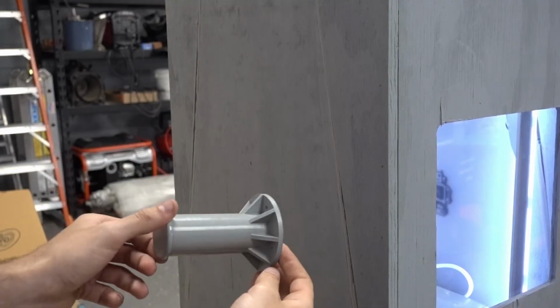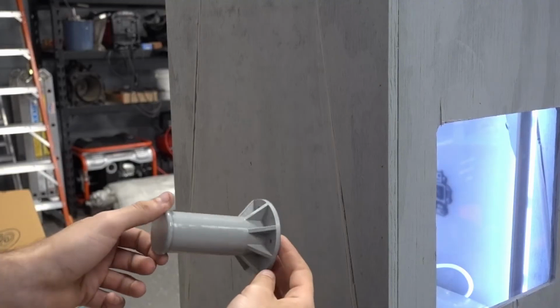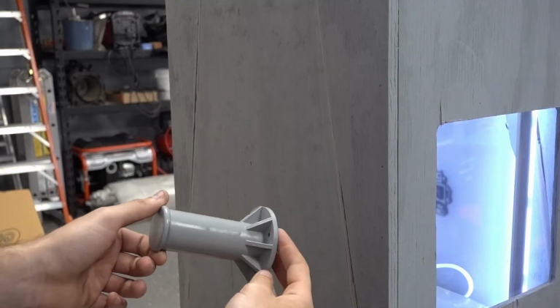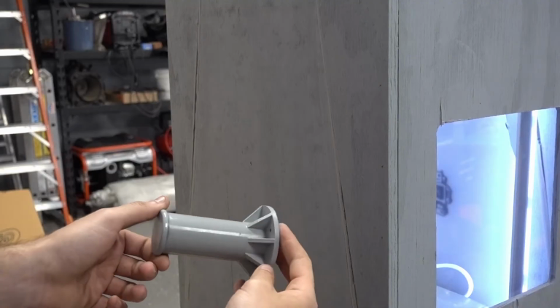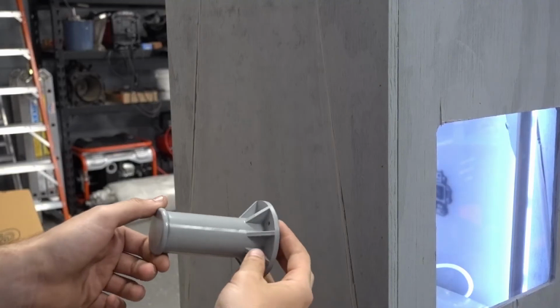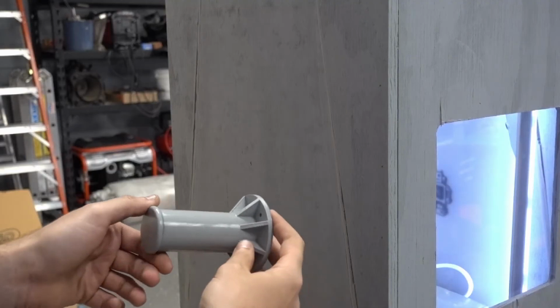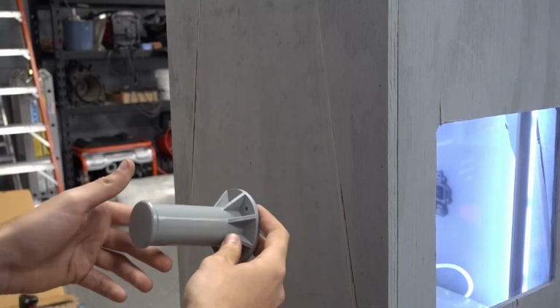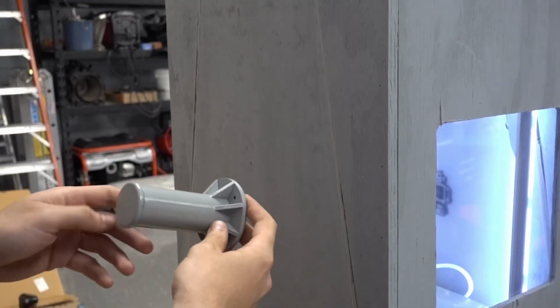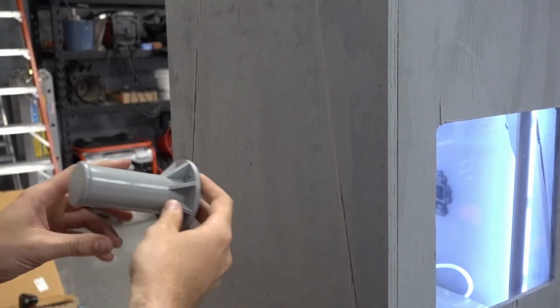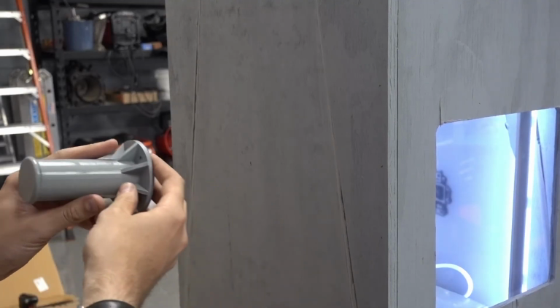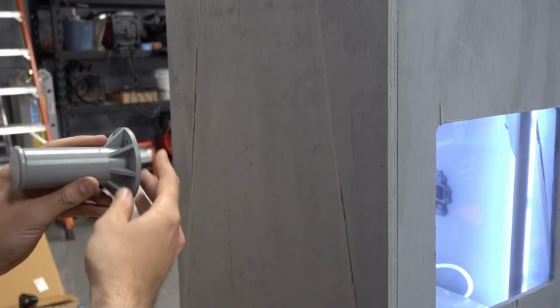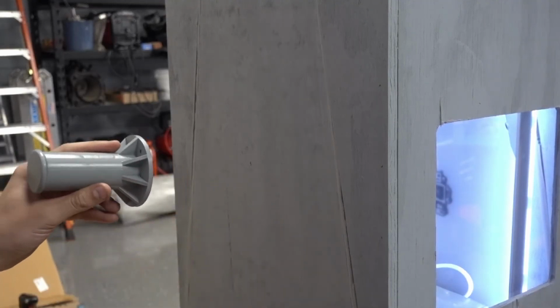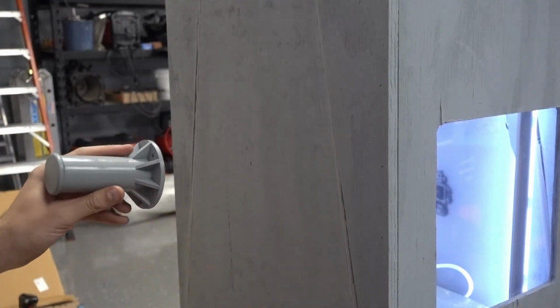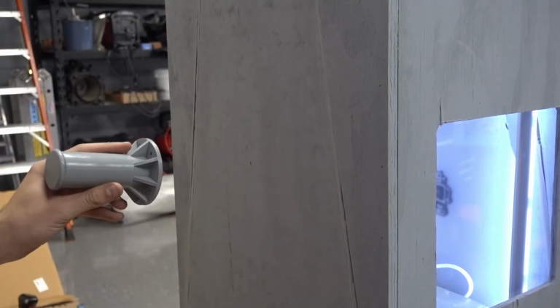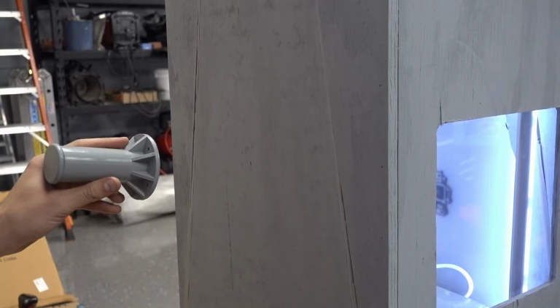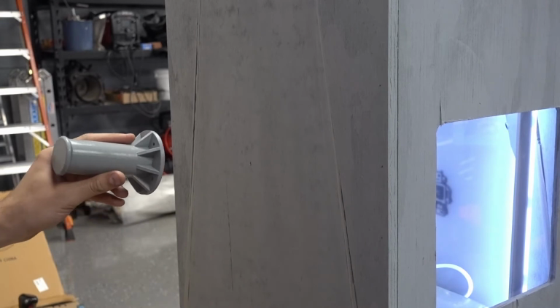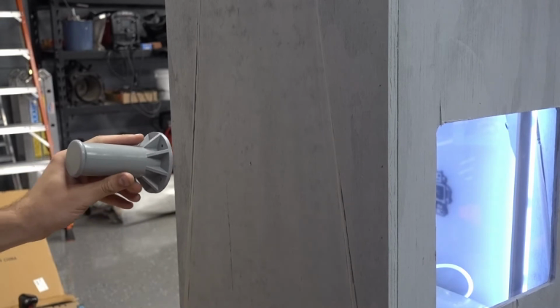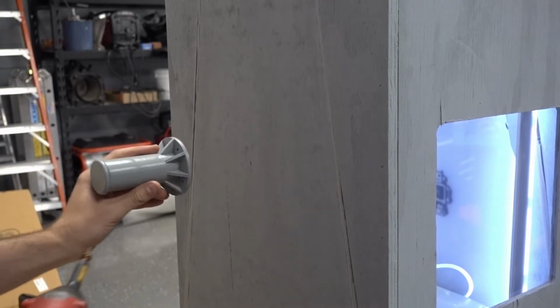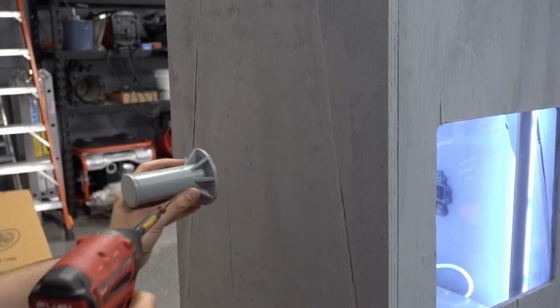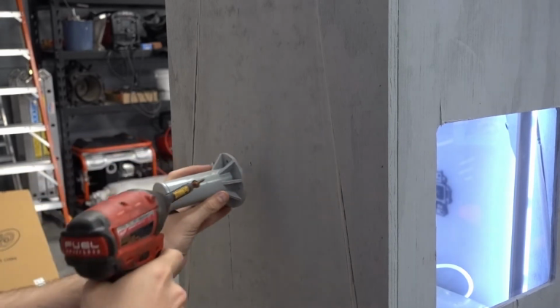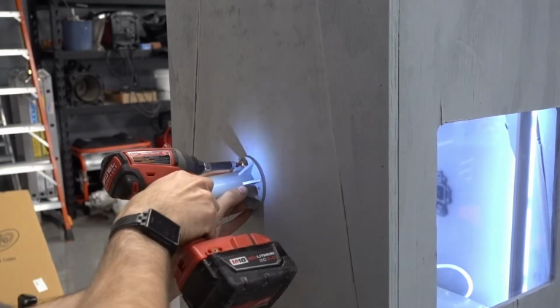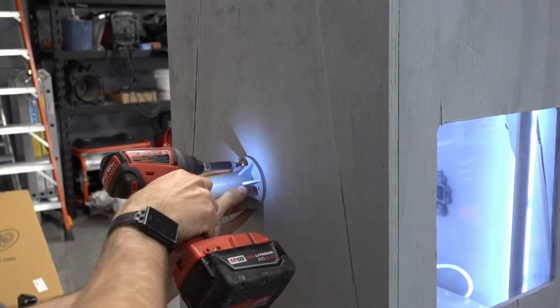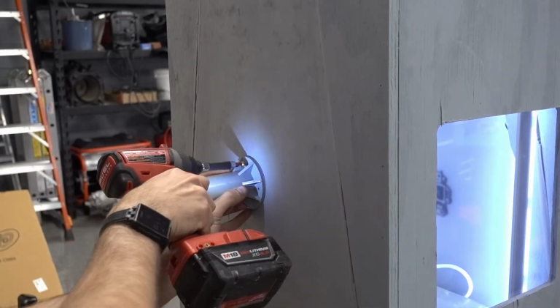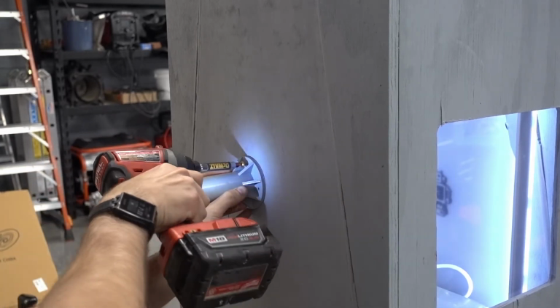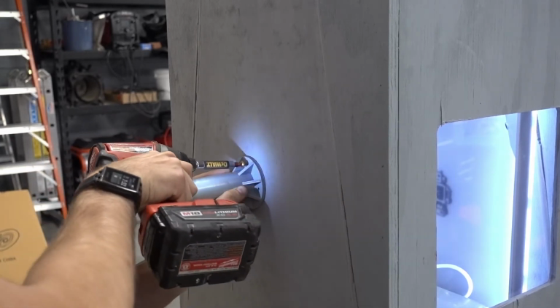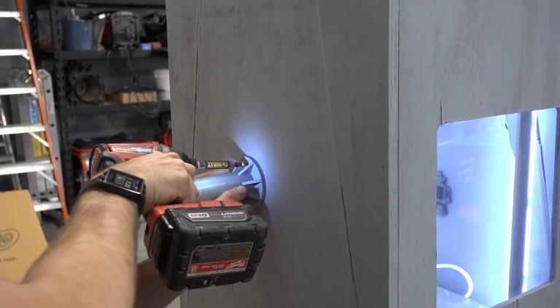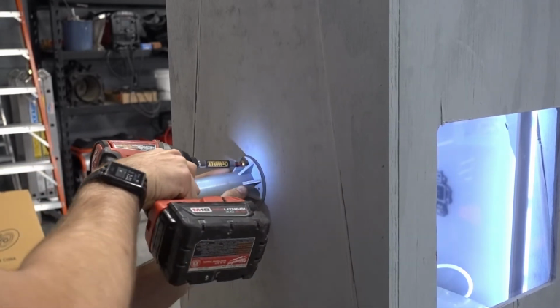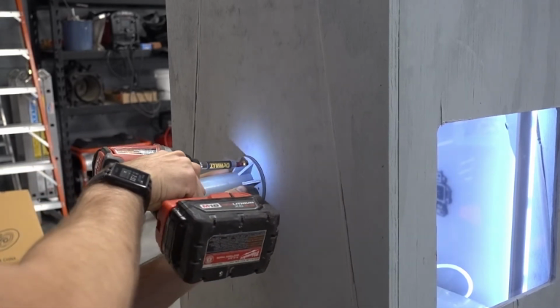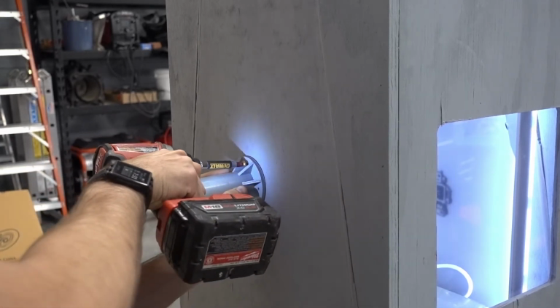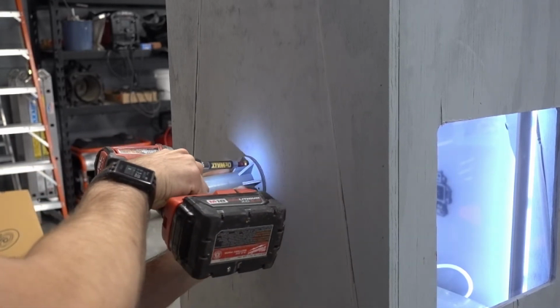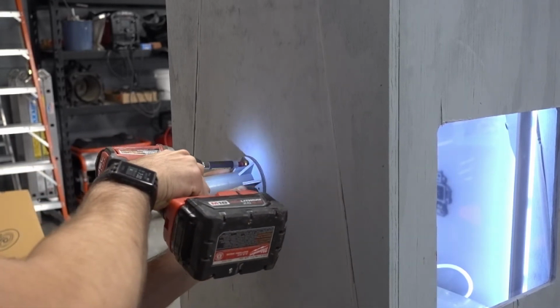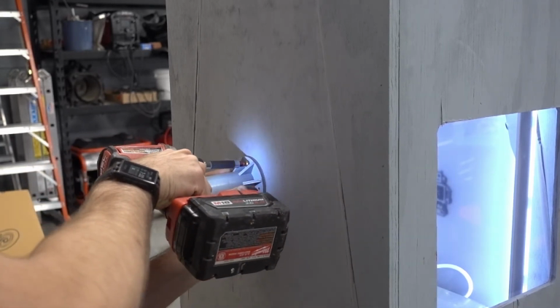This 3D printed filament spool holder will hold the filament spool for the 3D printer.